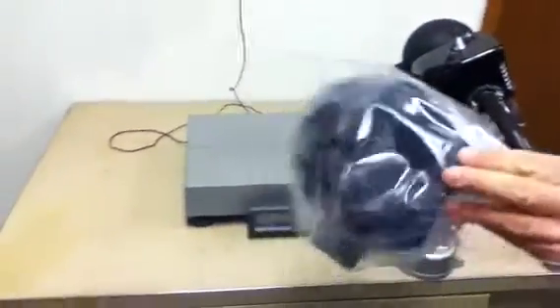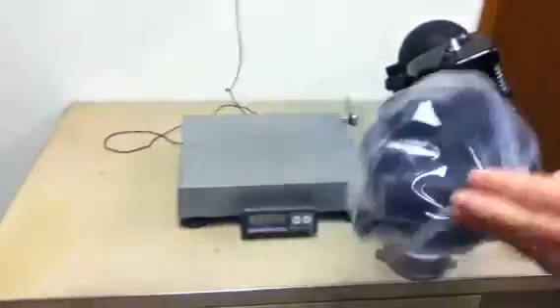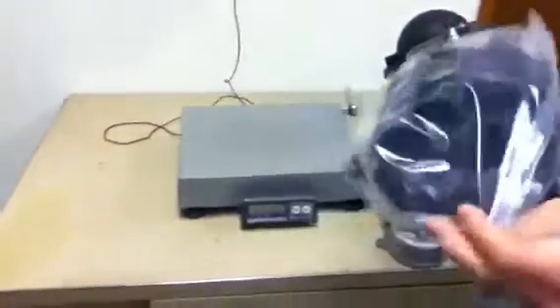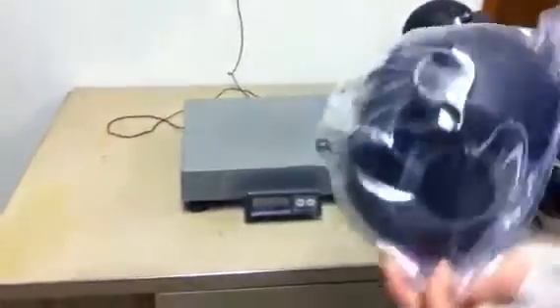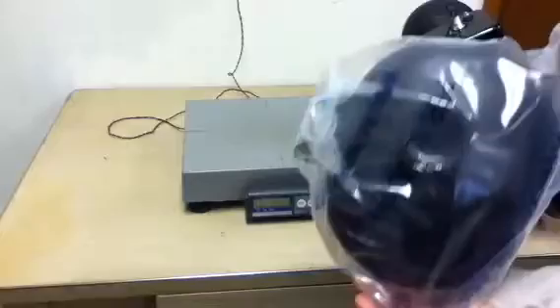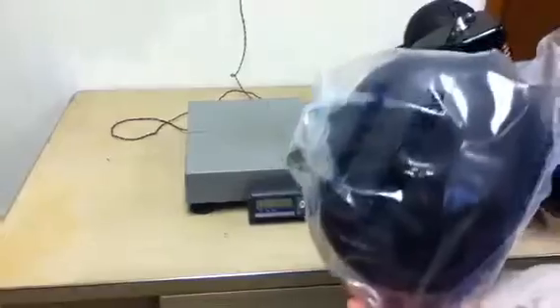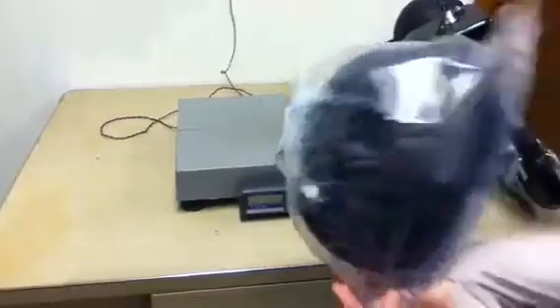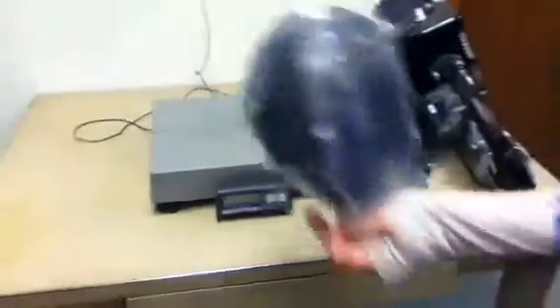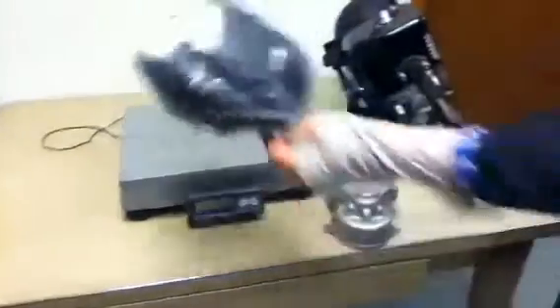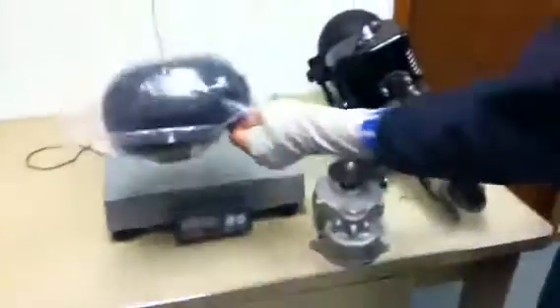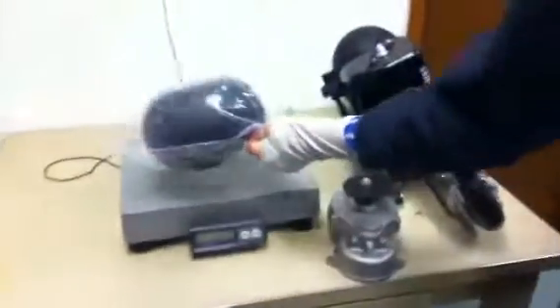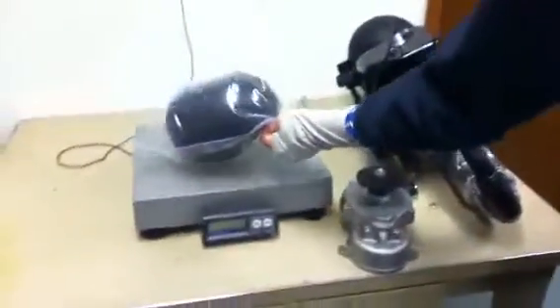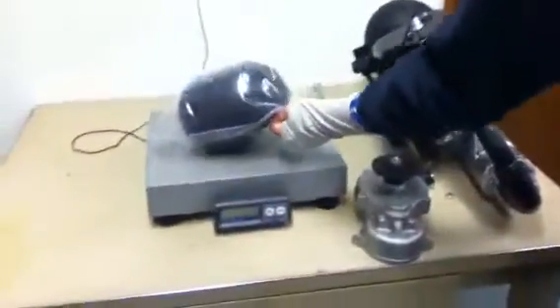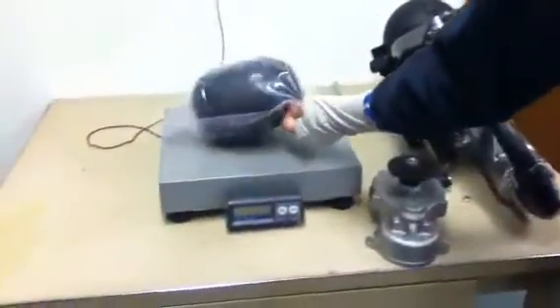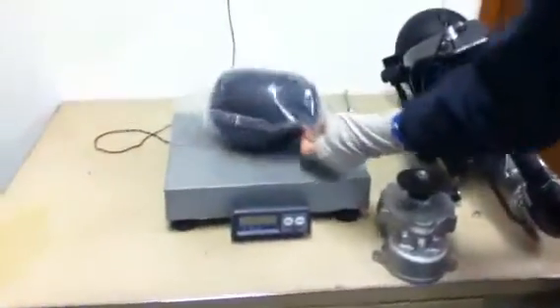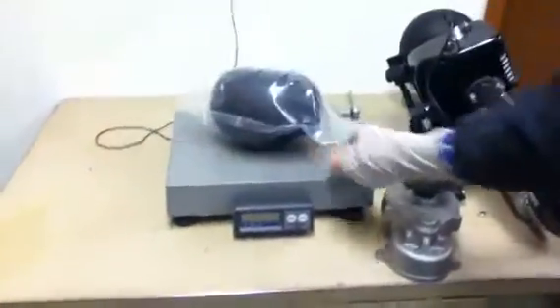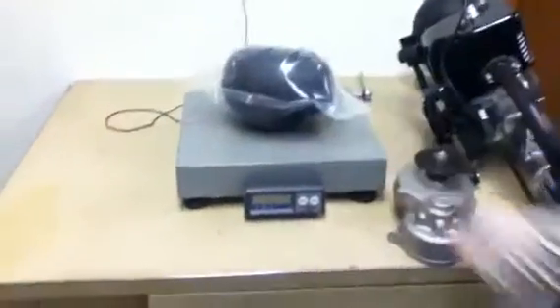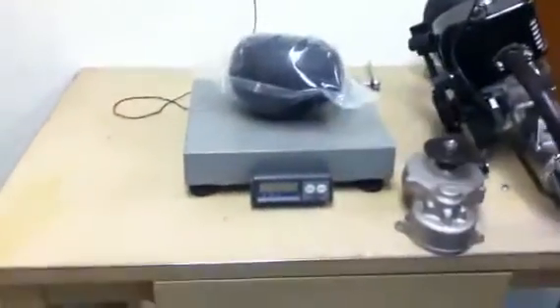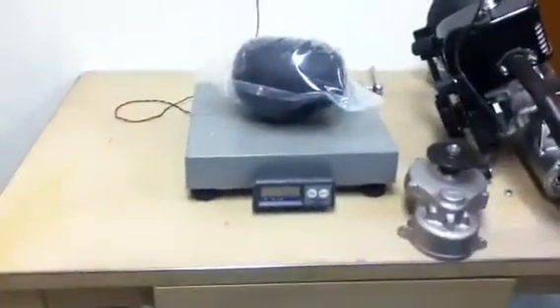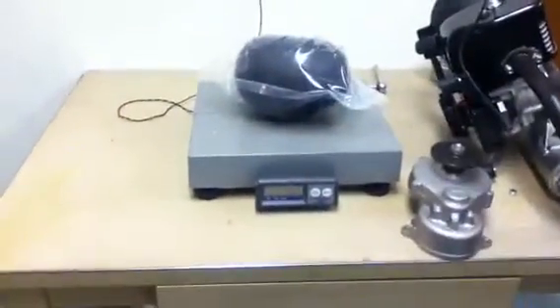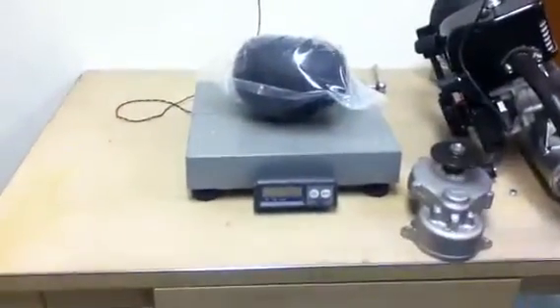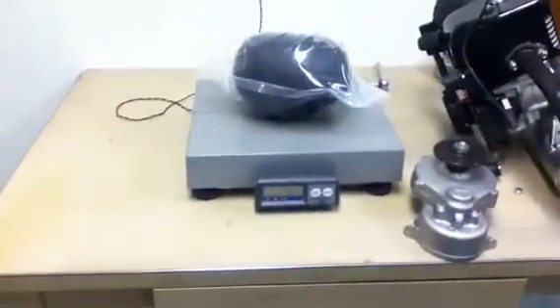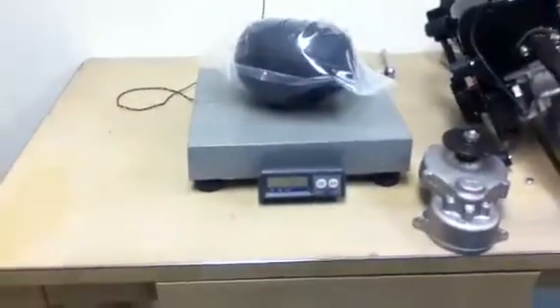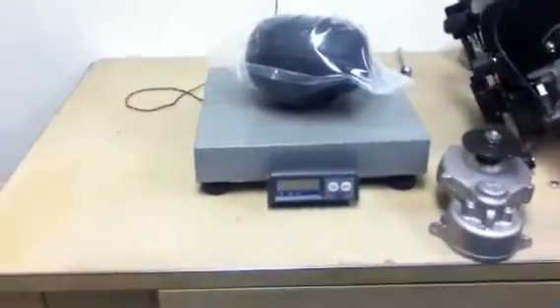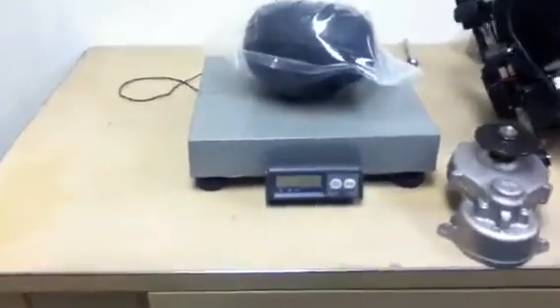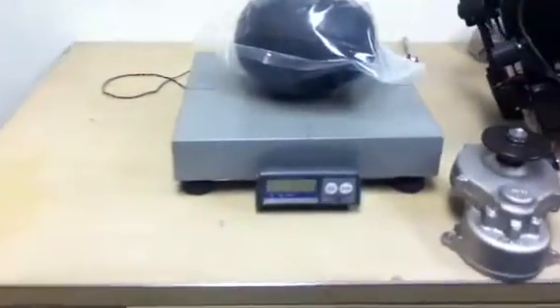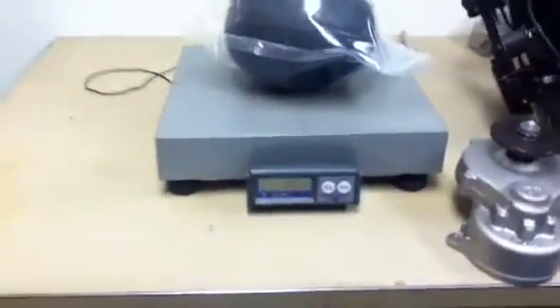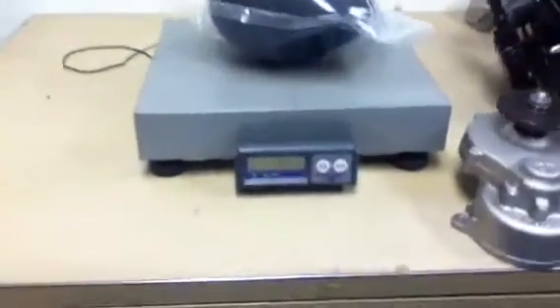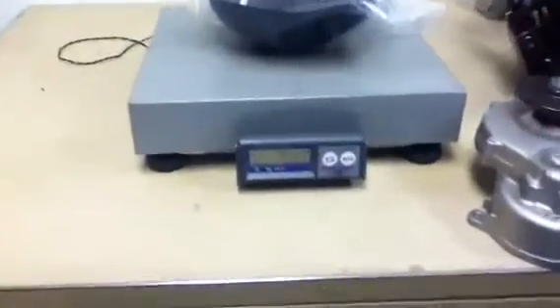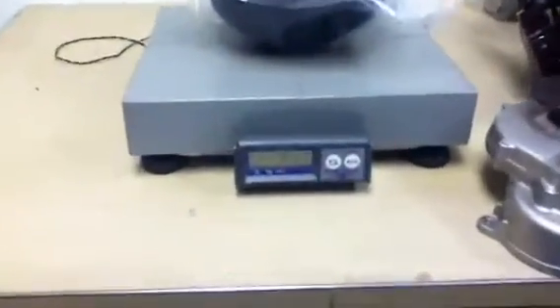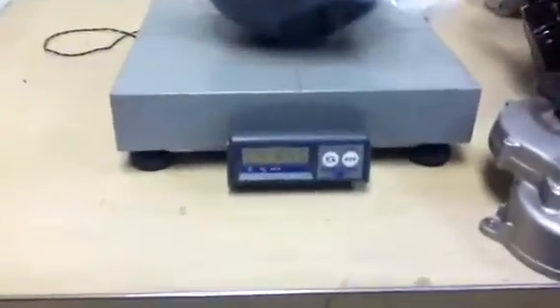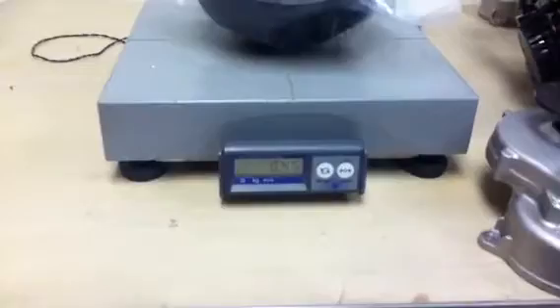This is just the airbox, for example, which is about half a pound.